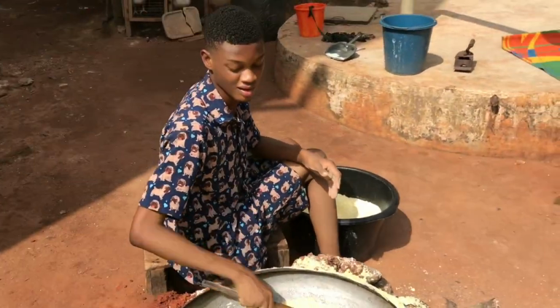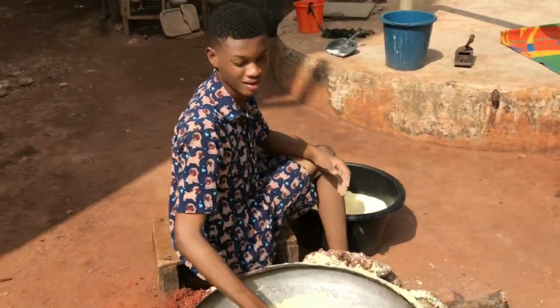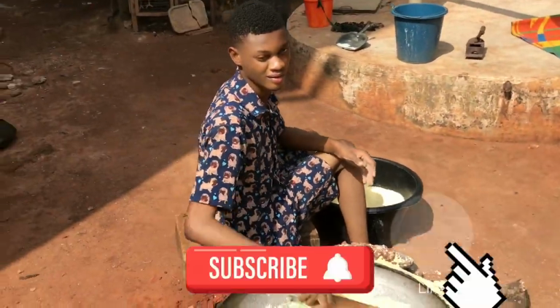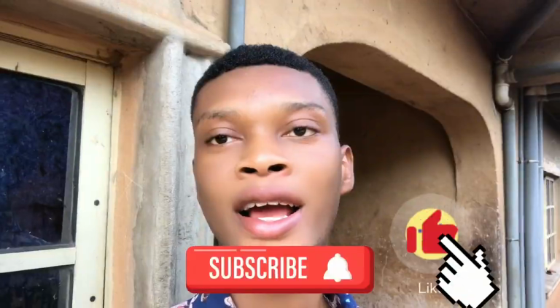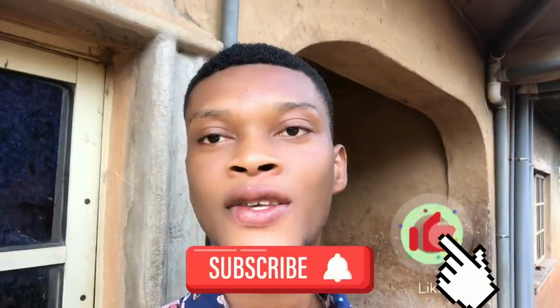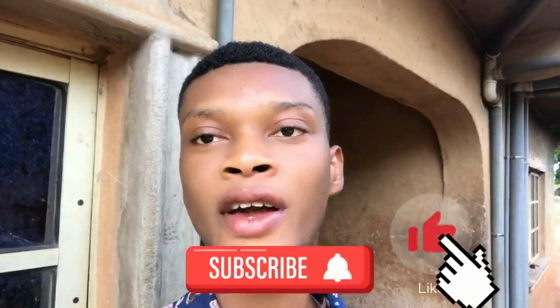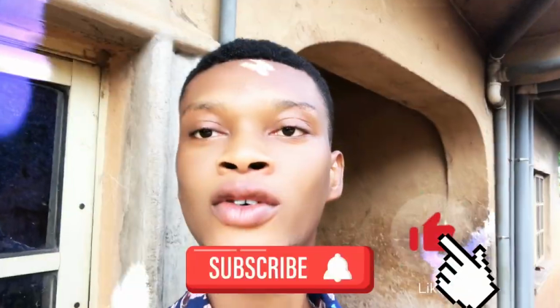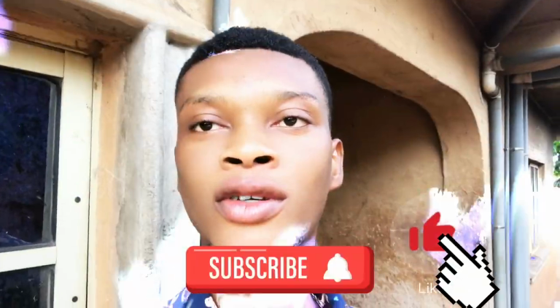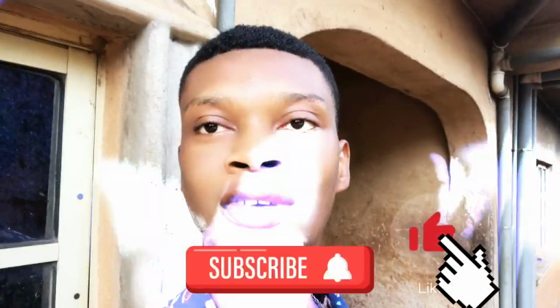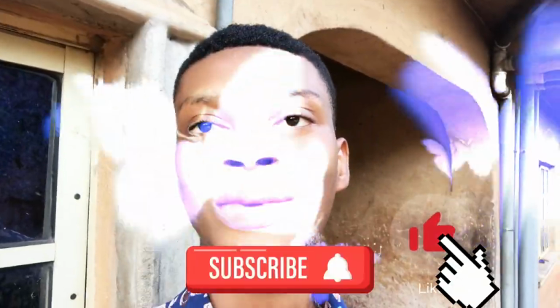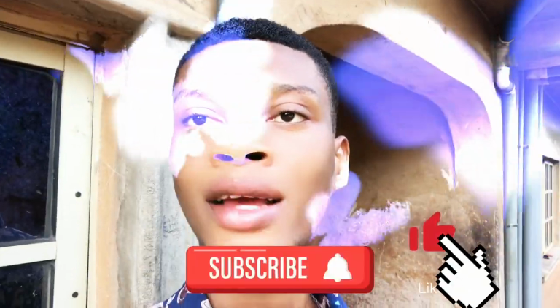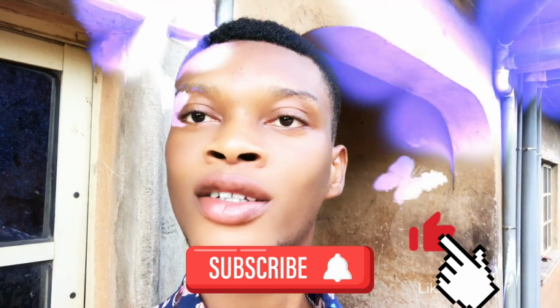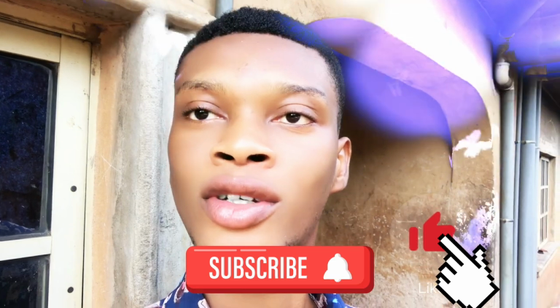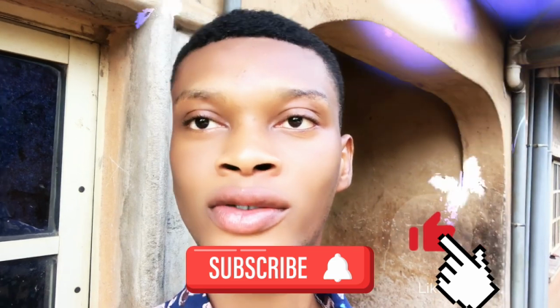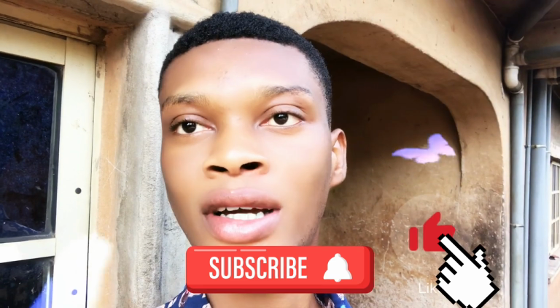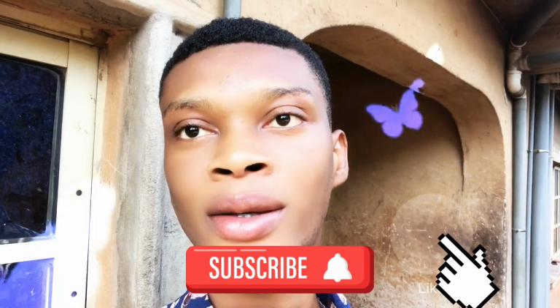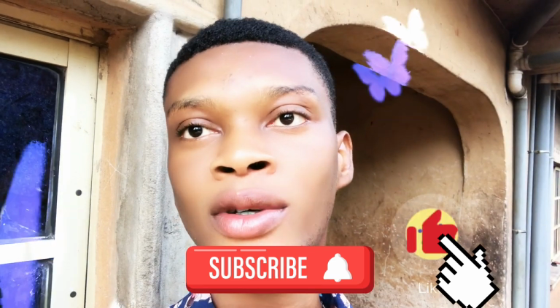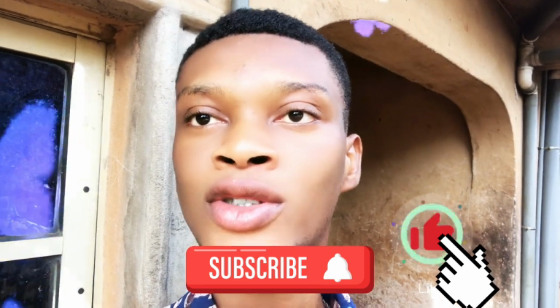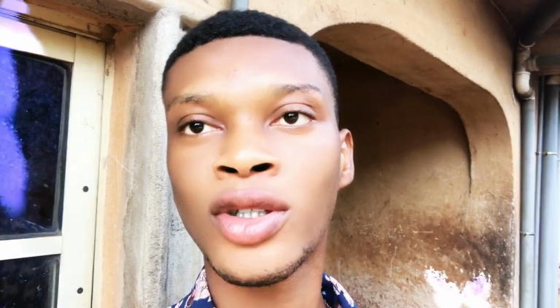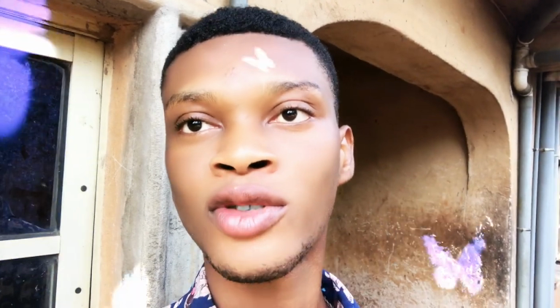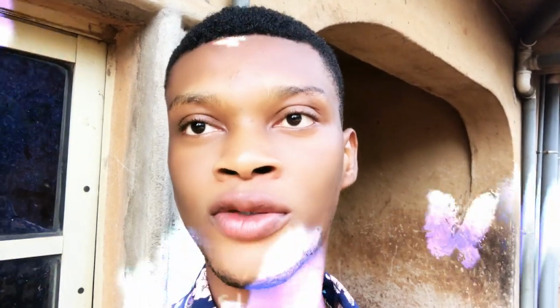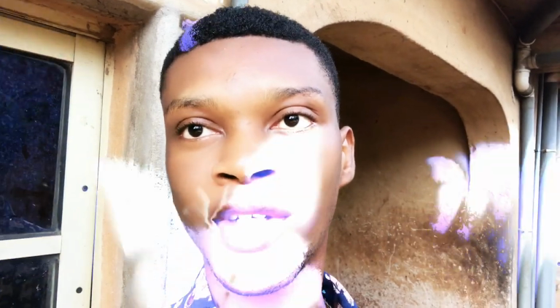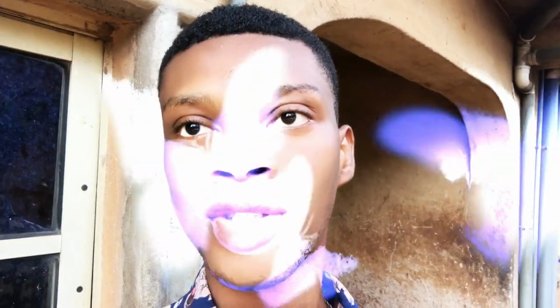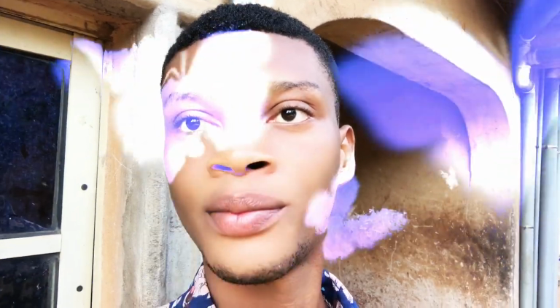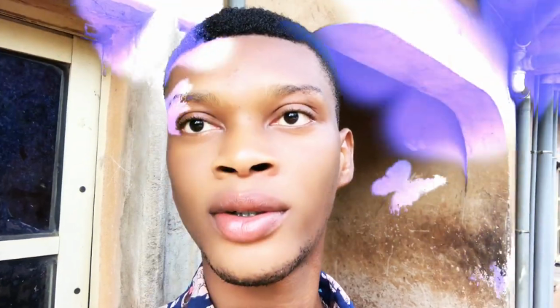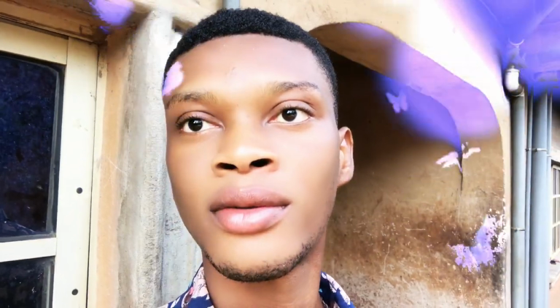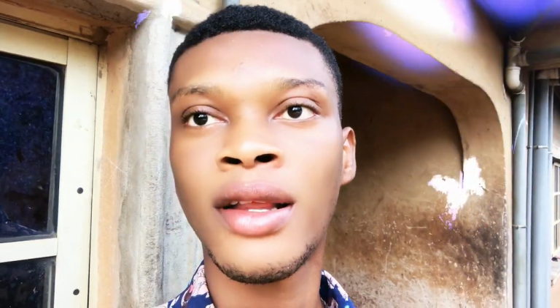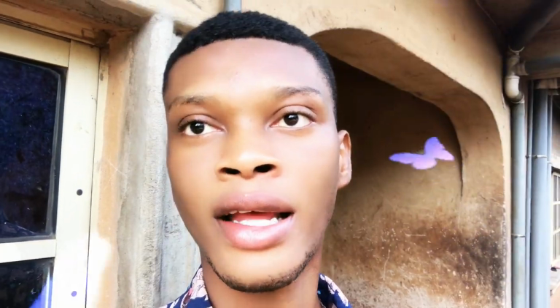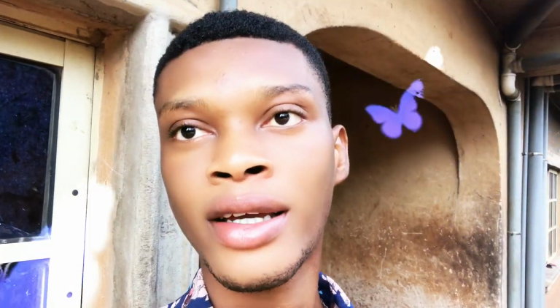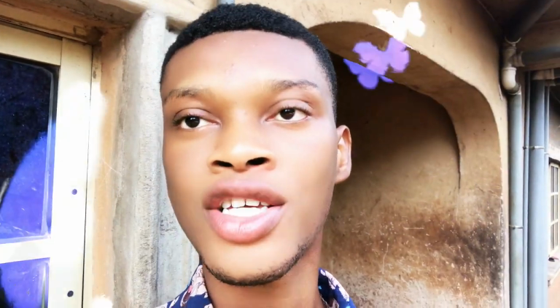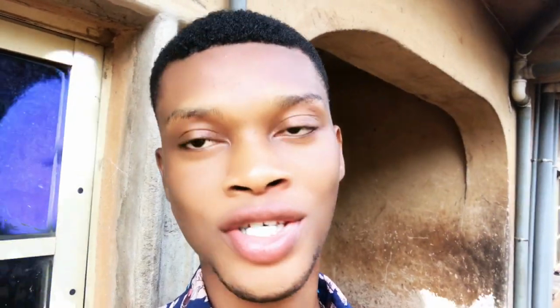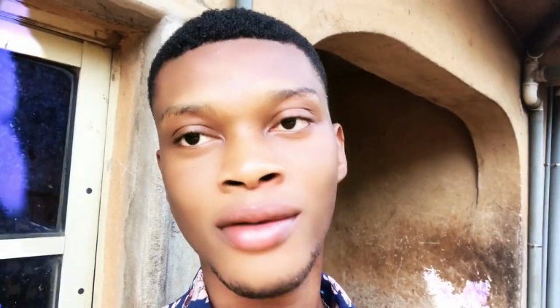If you have not subscribed, don't forget to subscribe and turn on the notification bell. Like and share.